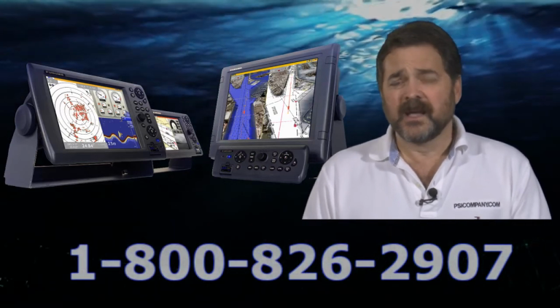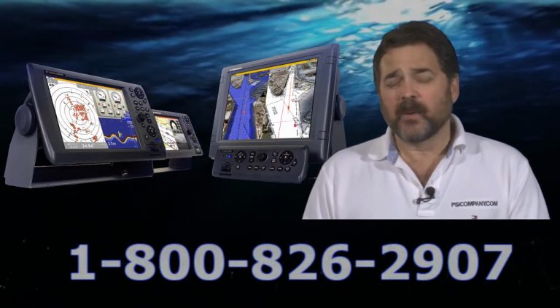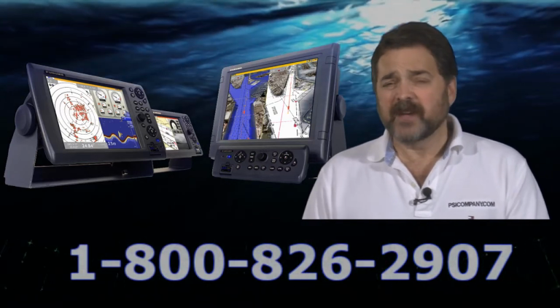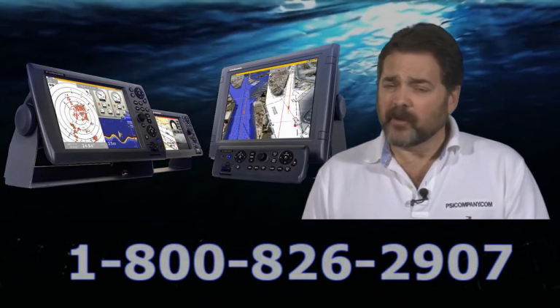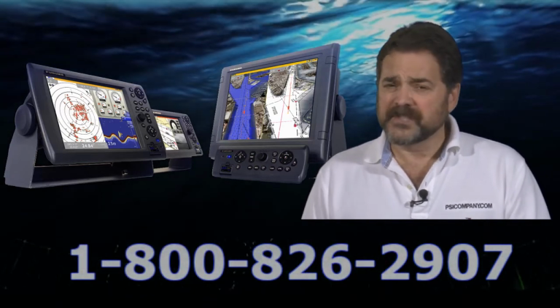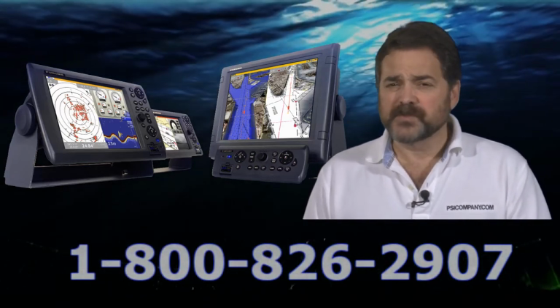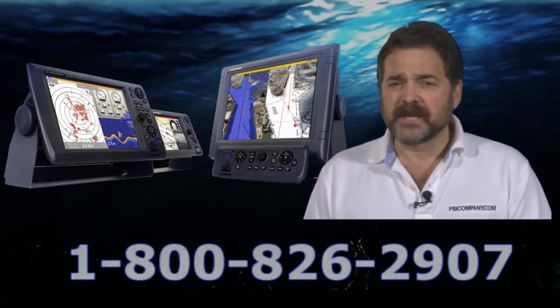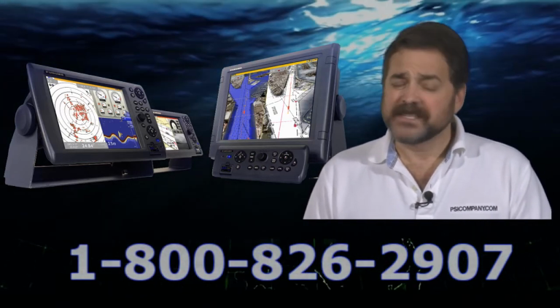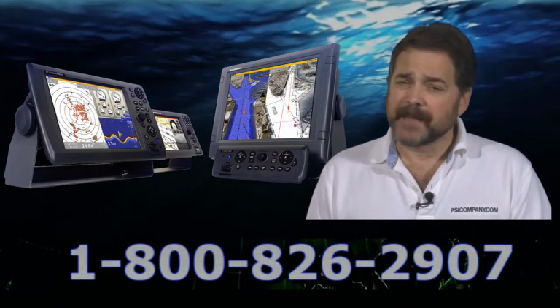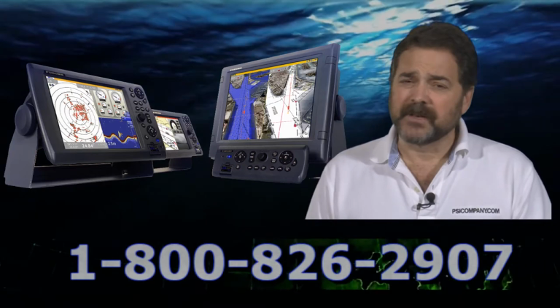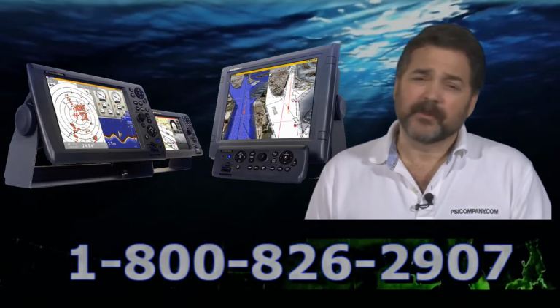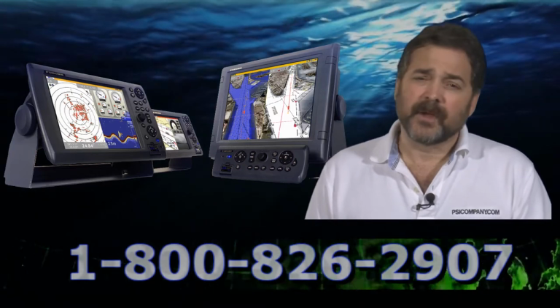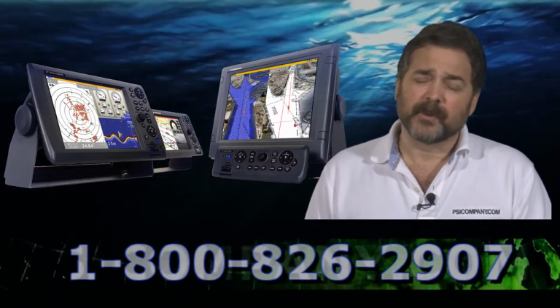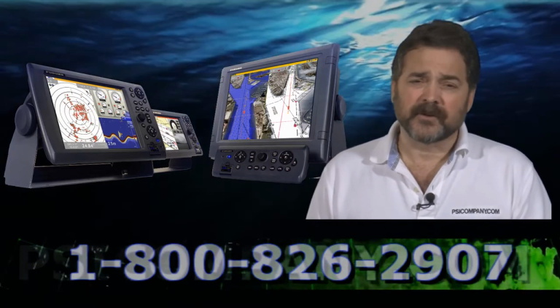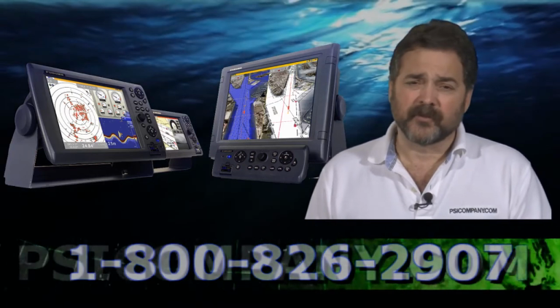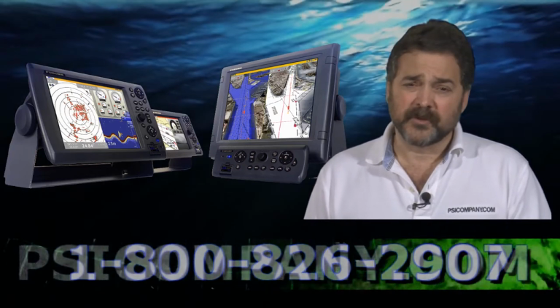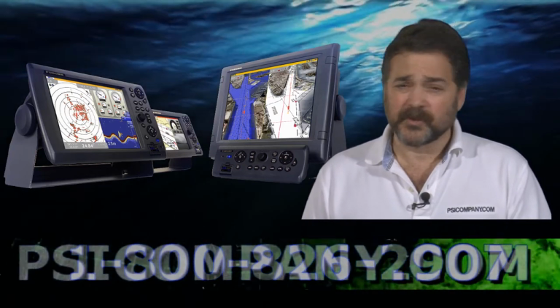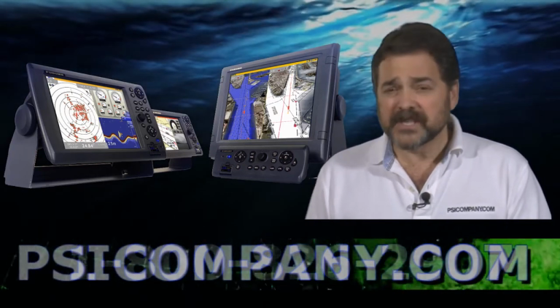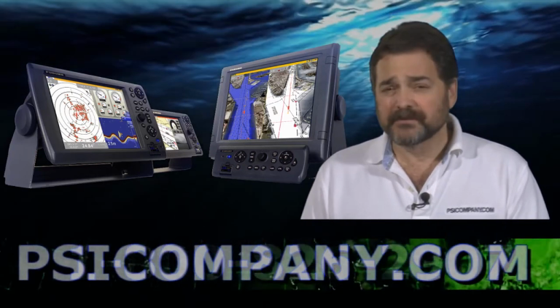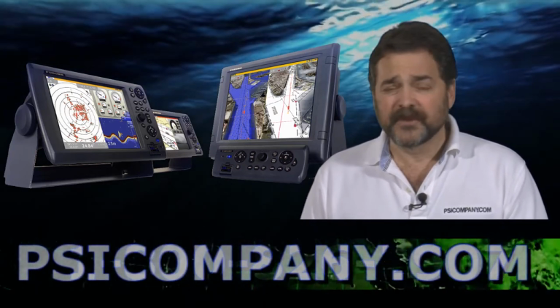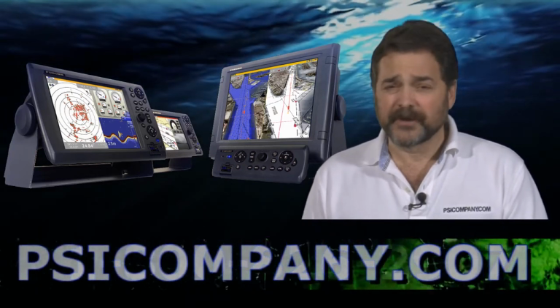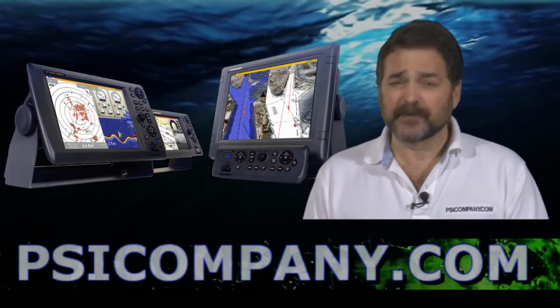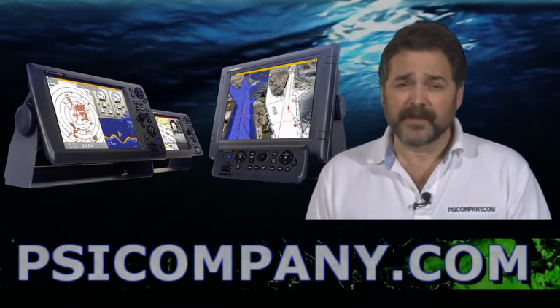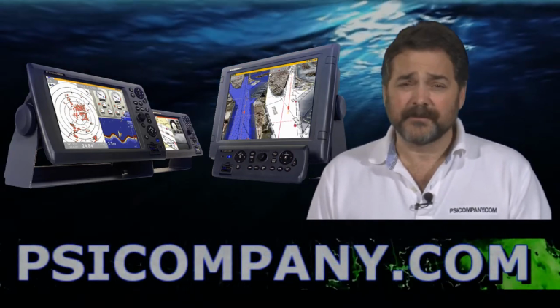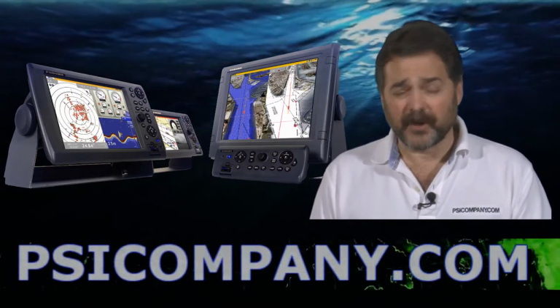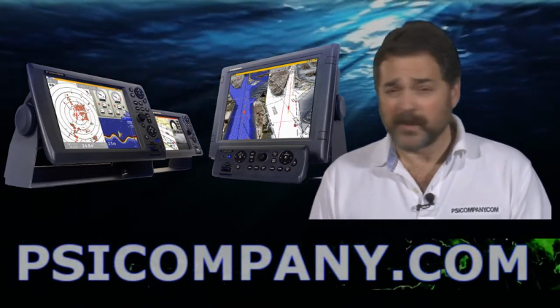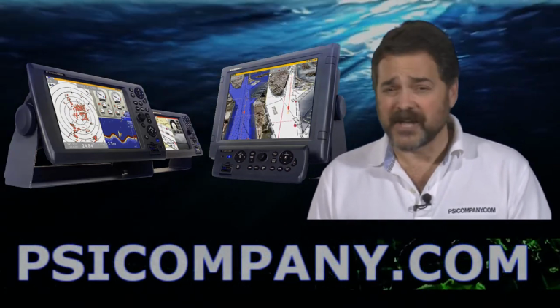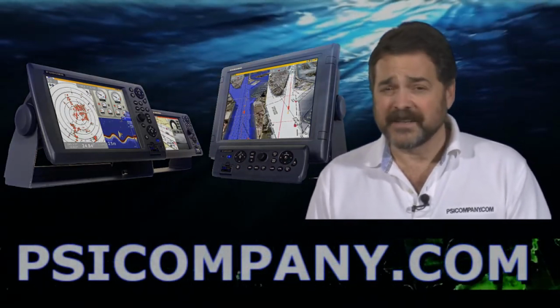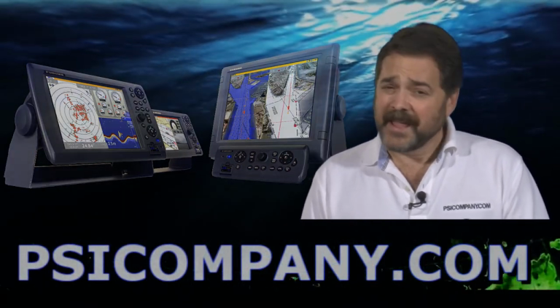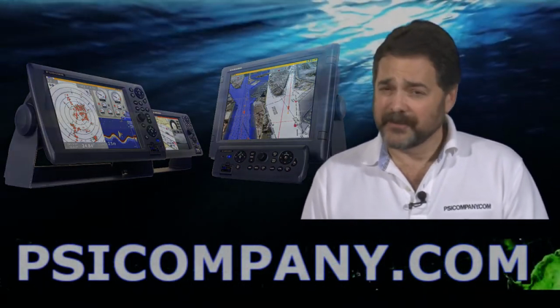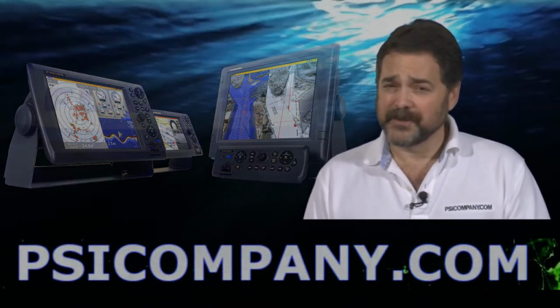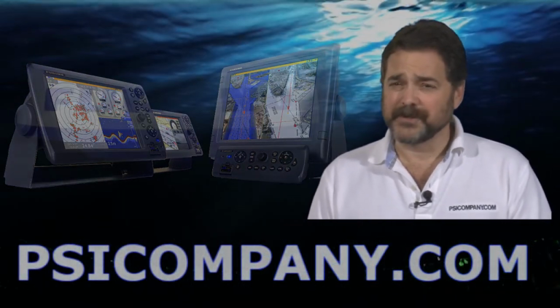We cover all these displays in depth in other product overviews, so please feel free to look for them on our website and through YouTube.